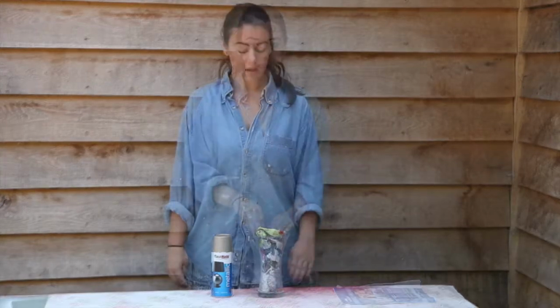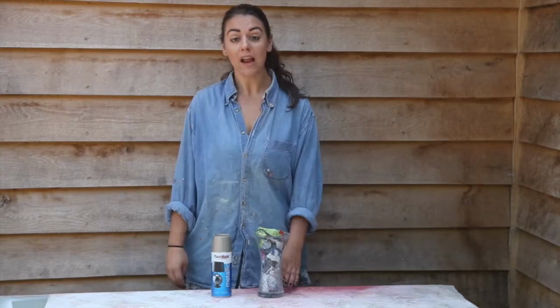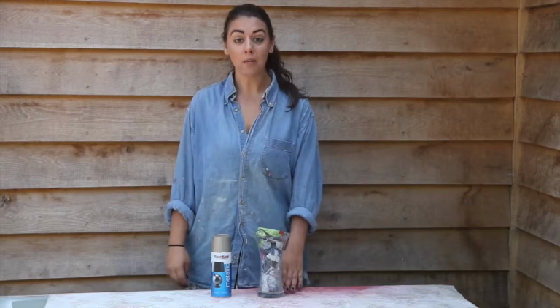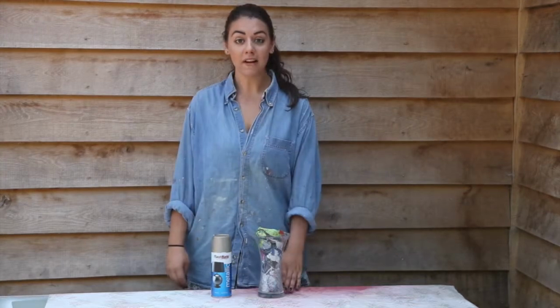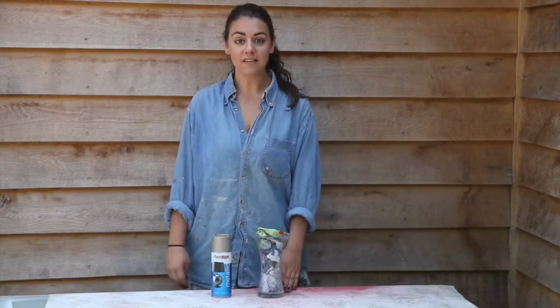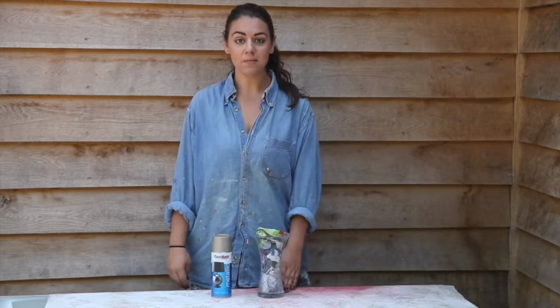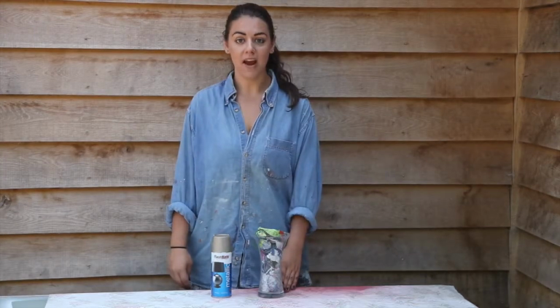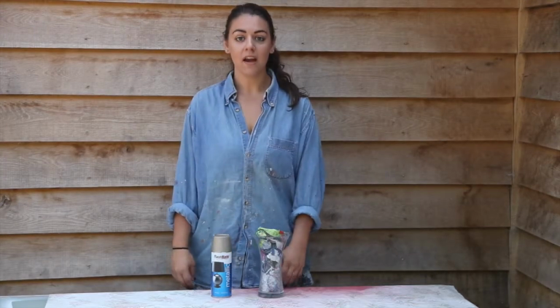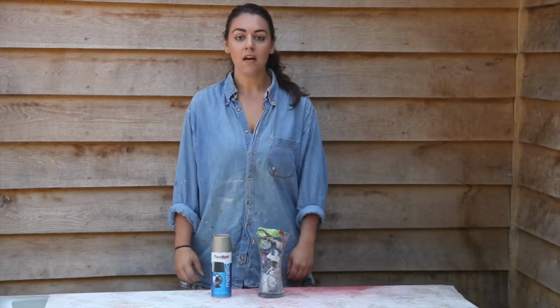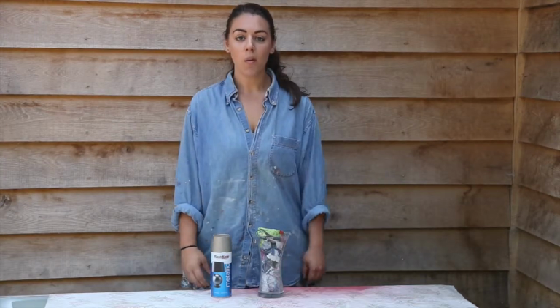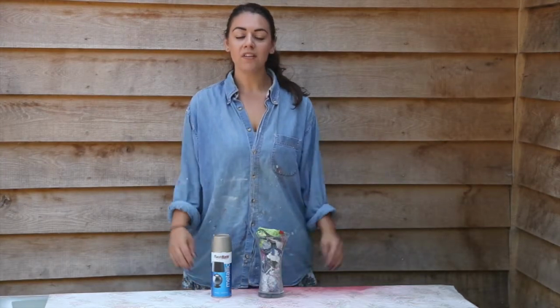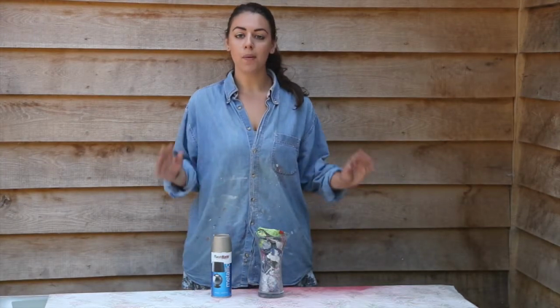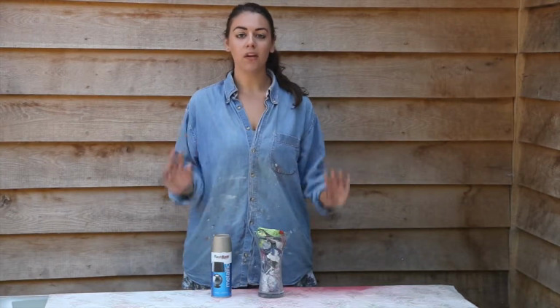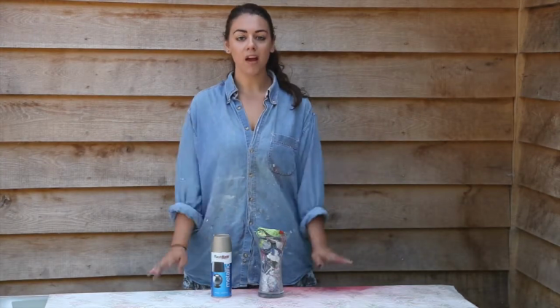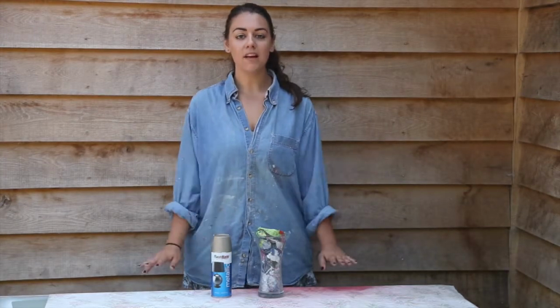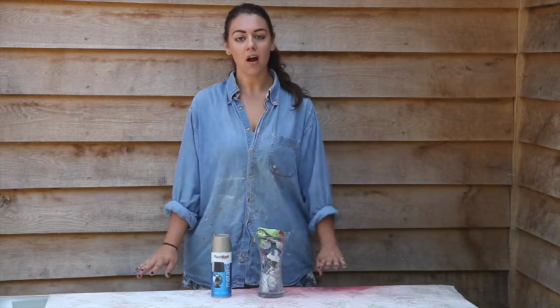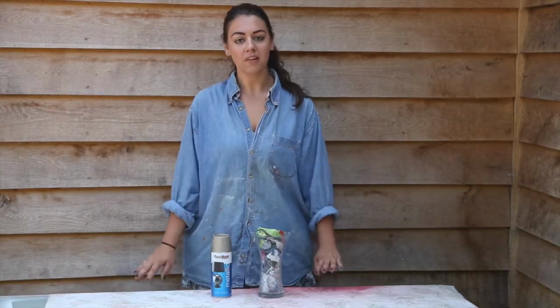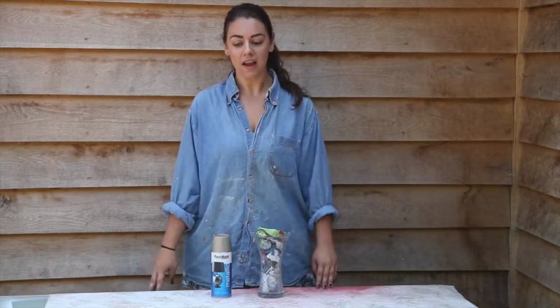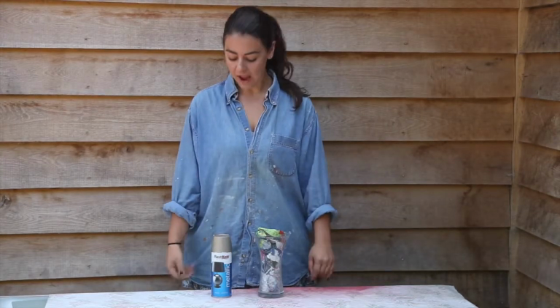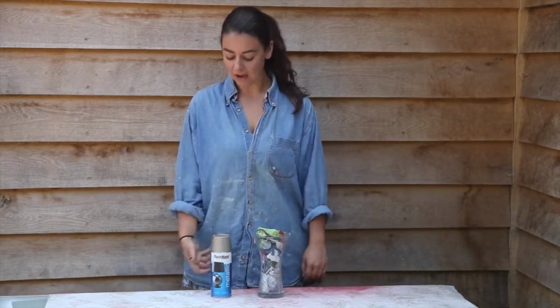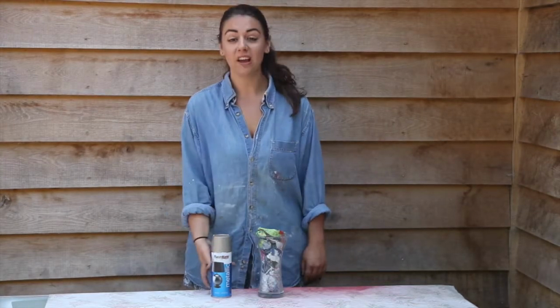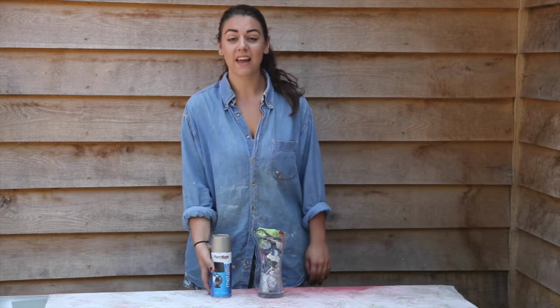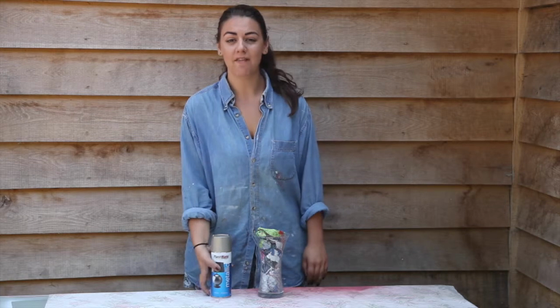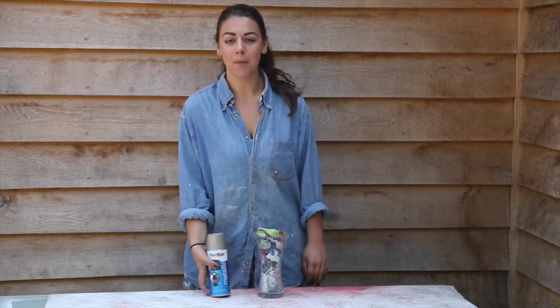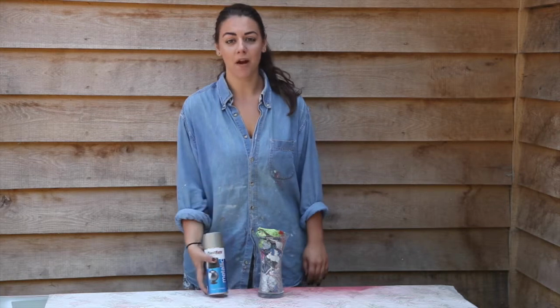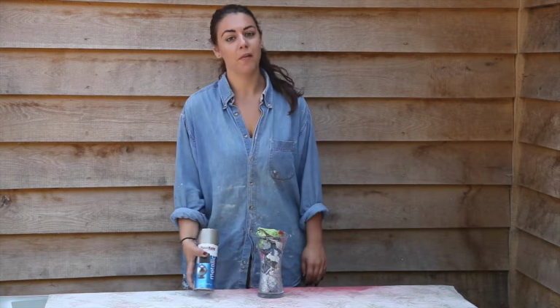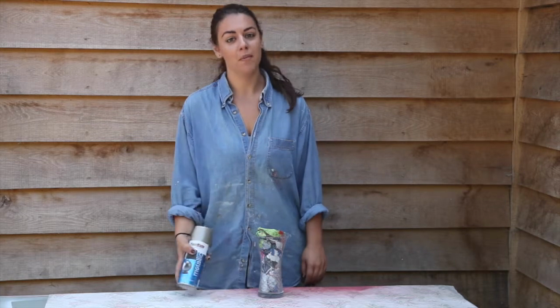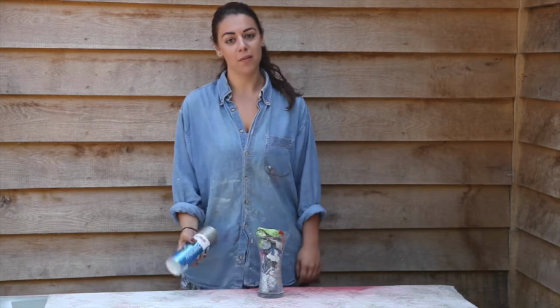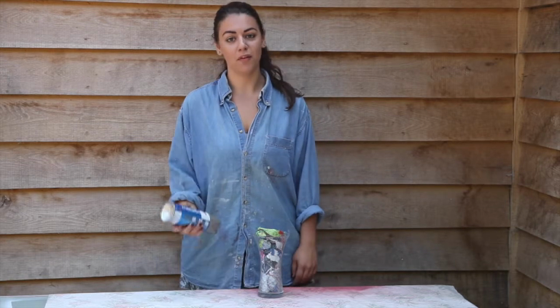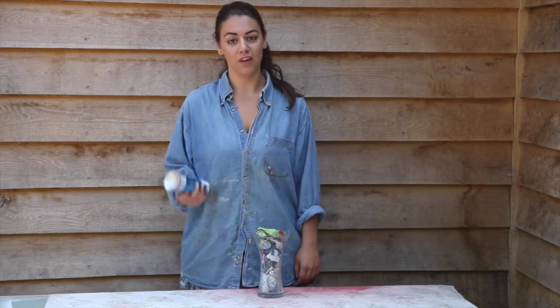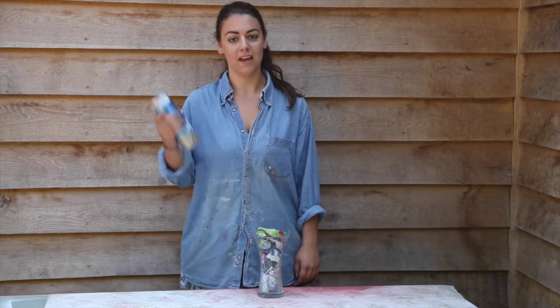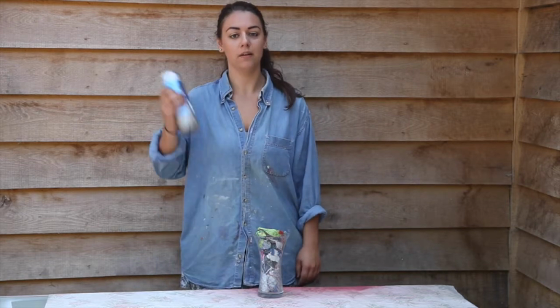Now I'm all ready to spray. Remember to spray on a nice calm day and shake the can really well for about a minute before using it.